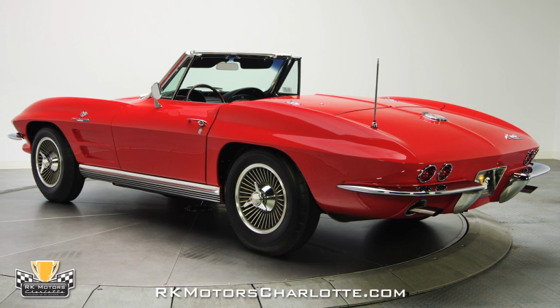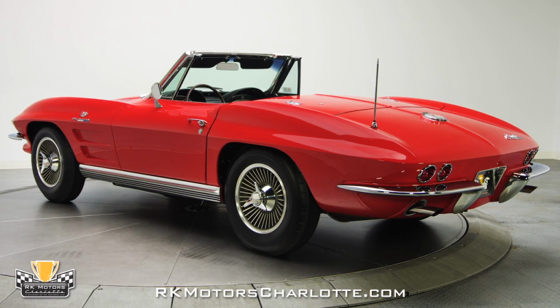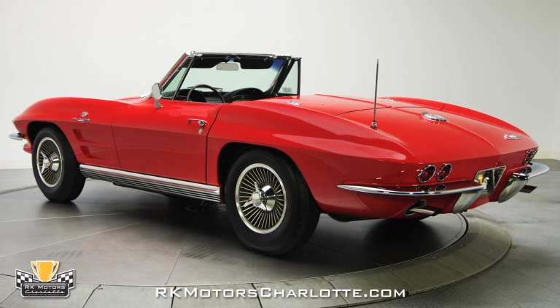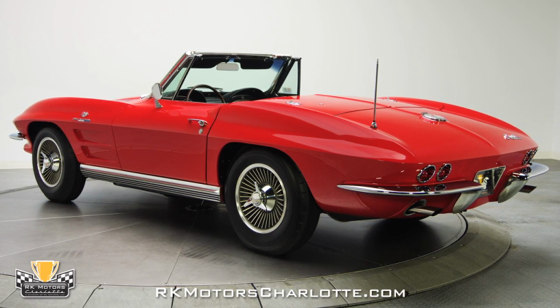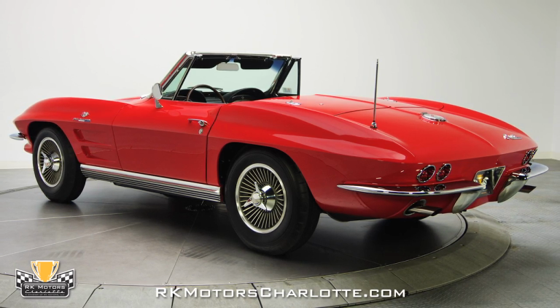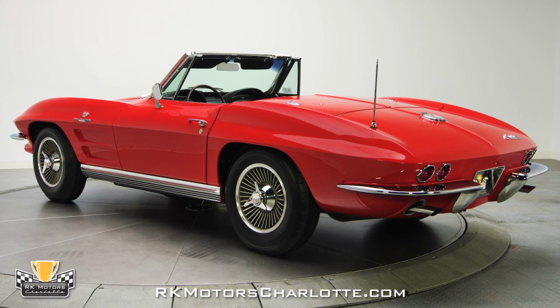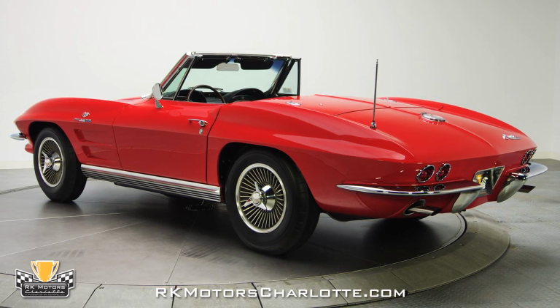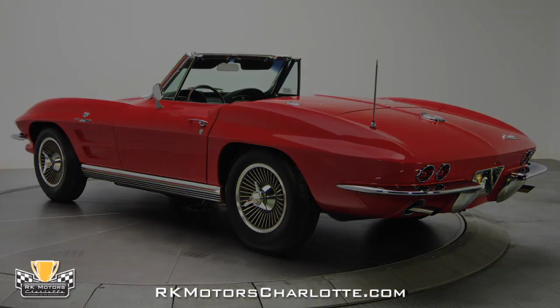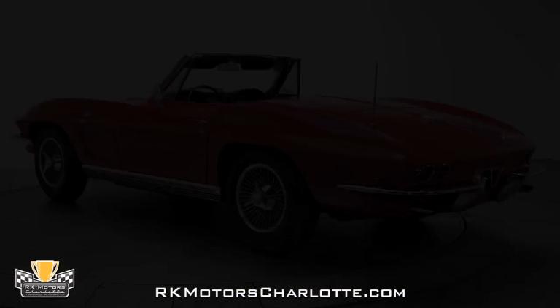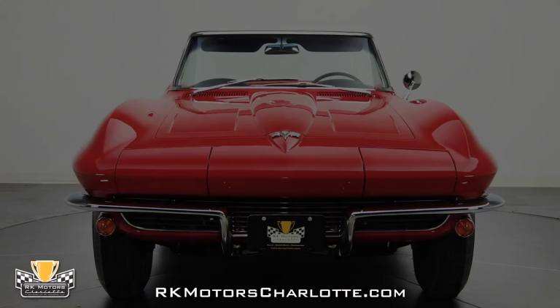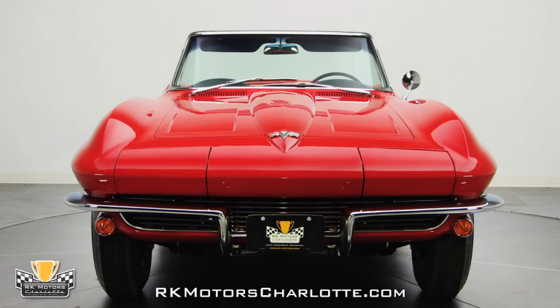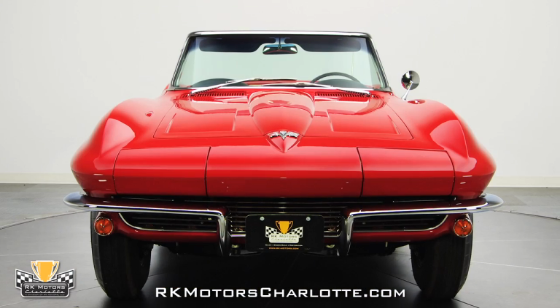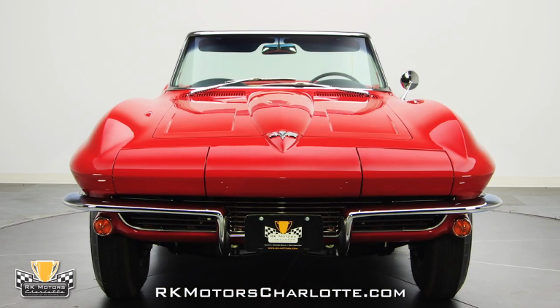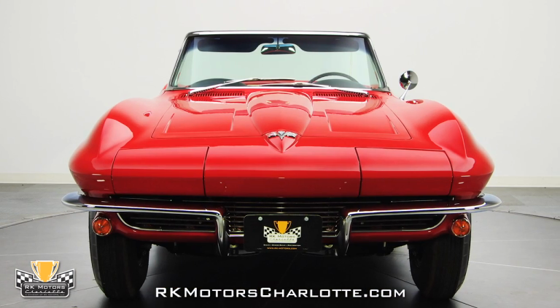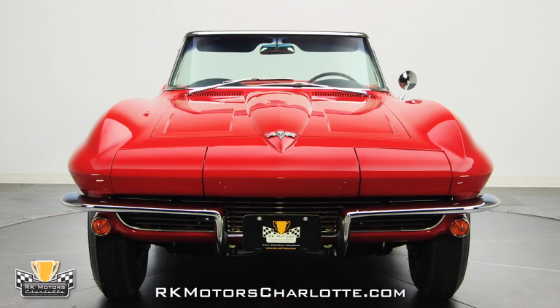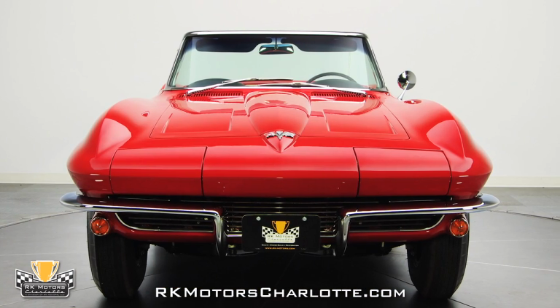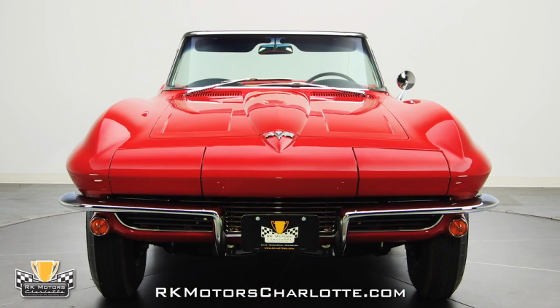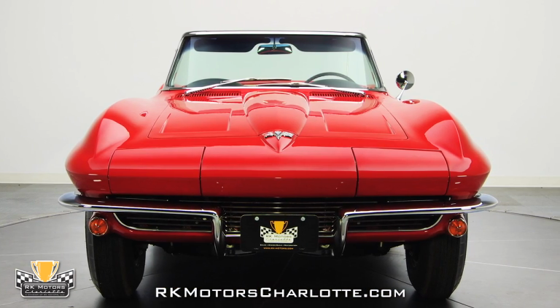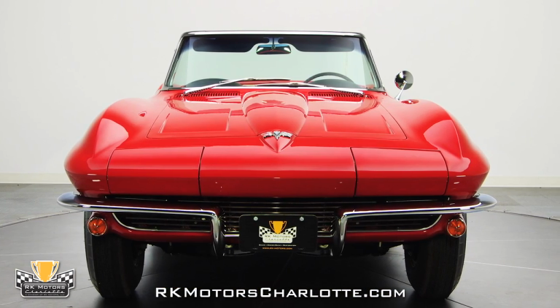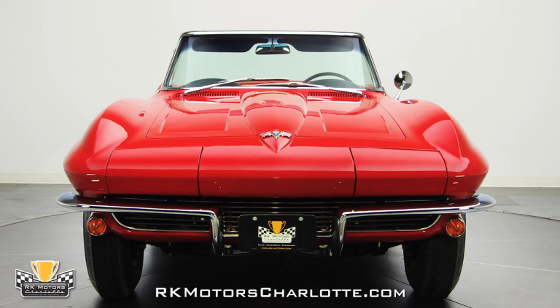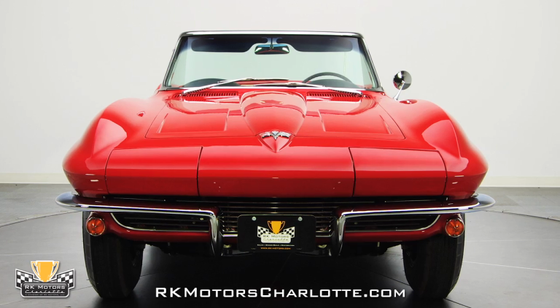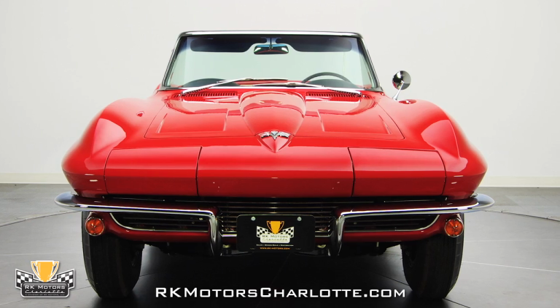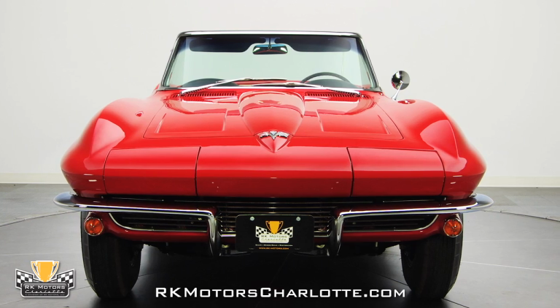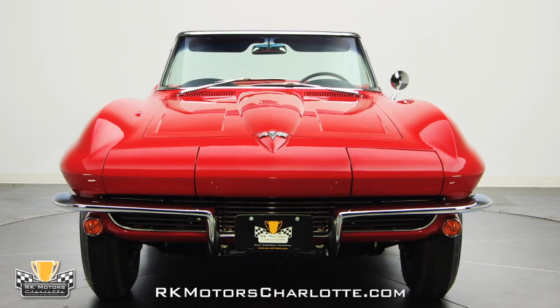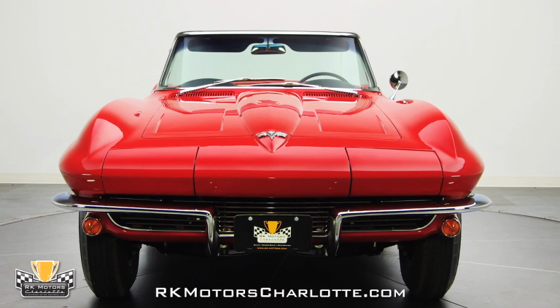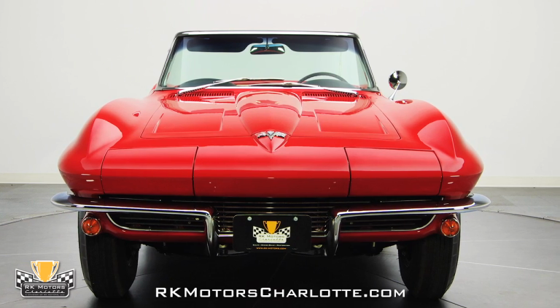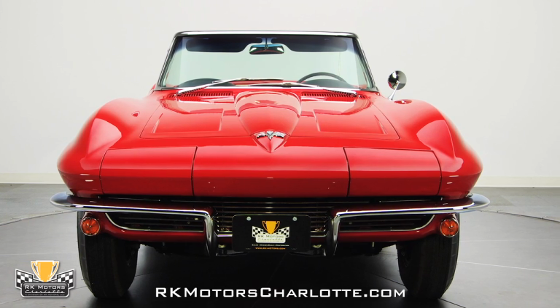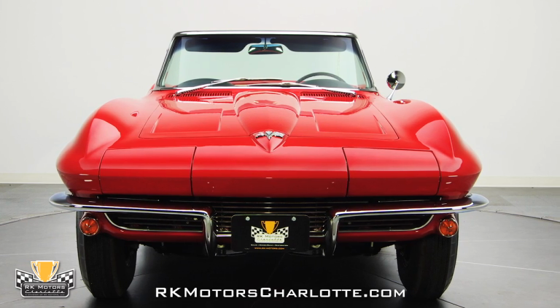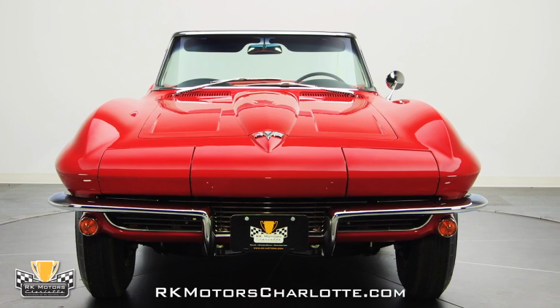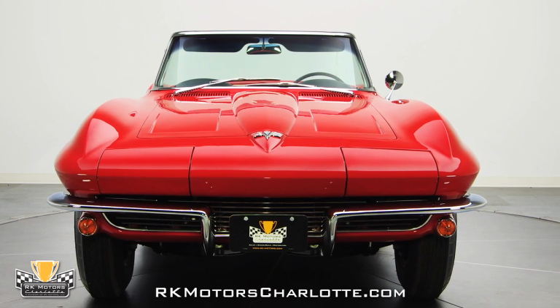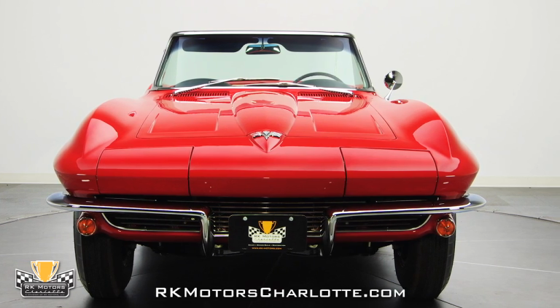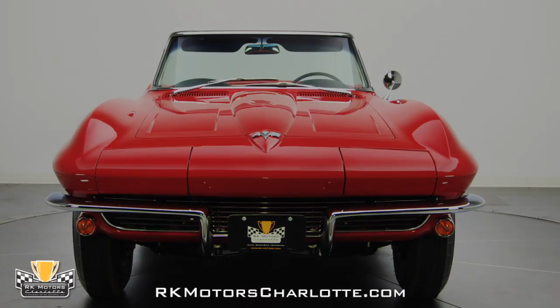The car's body is very well done and features factory-correct body gaps that provide solid, proper fitment of the car's fiberglass doors and hood.